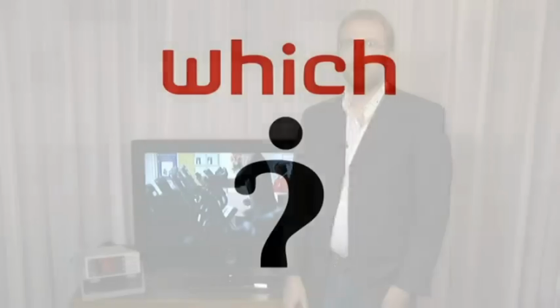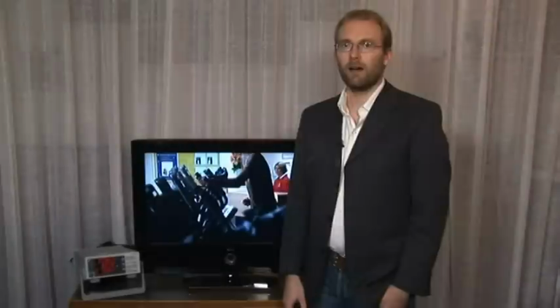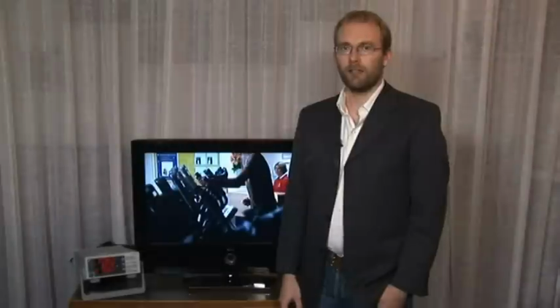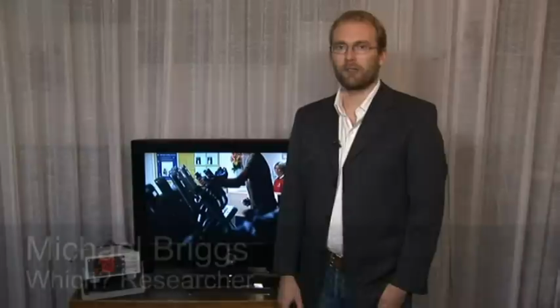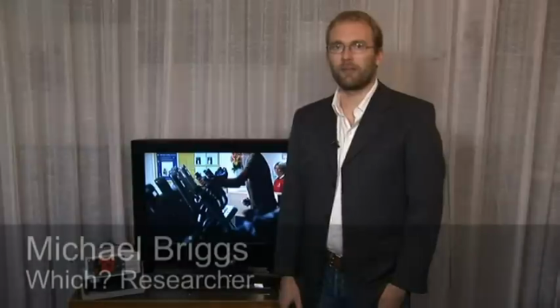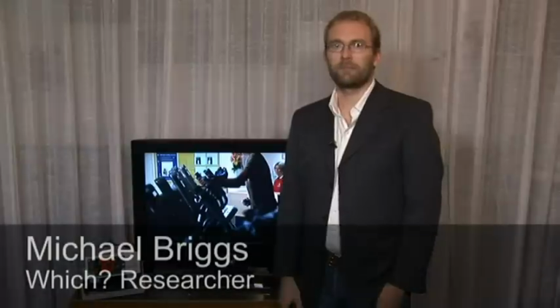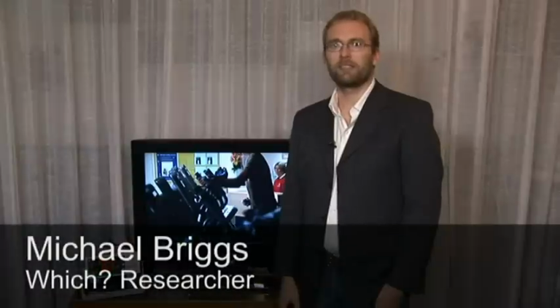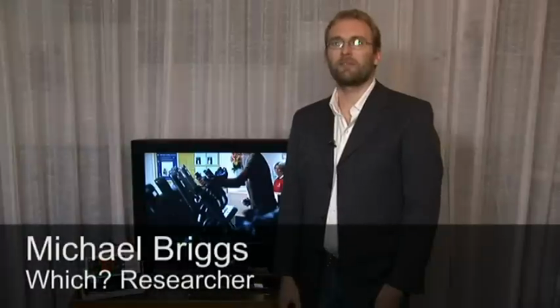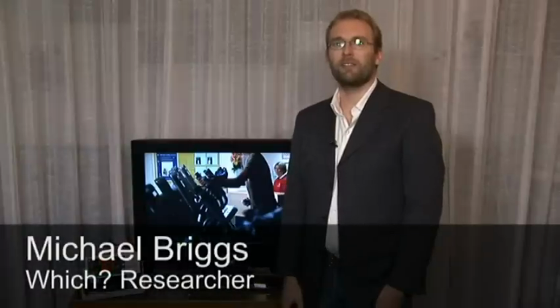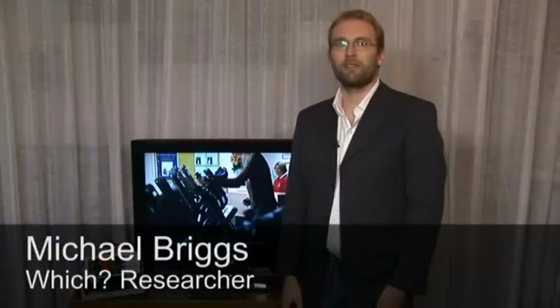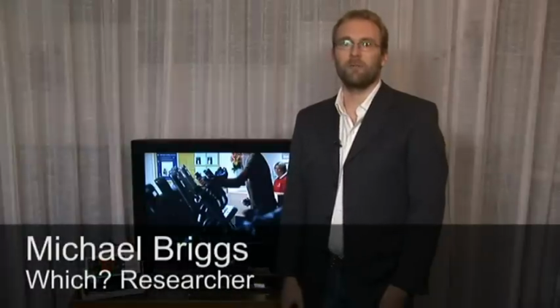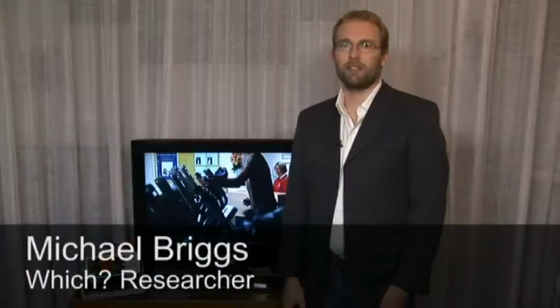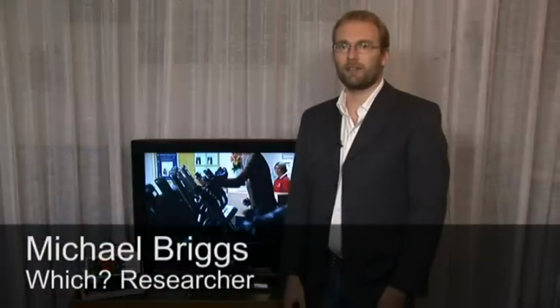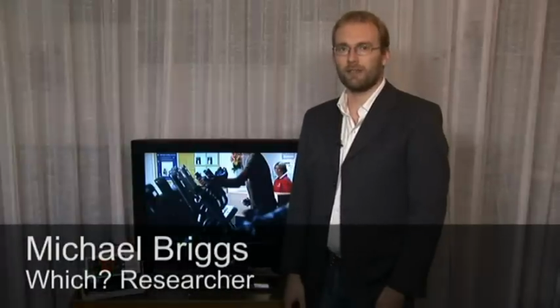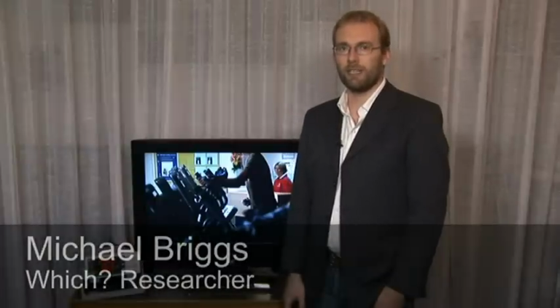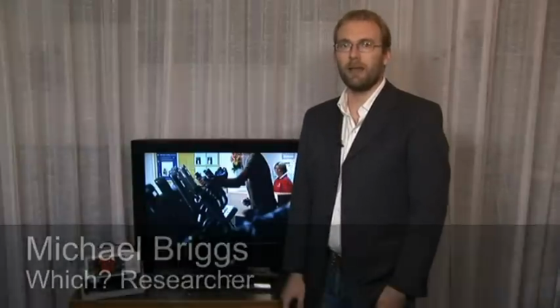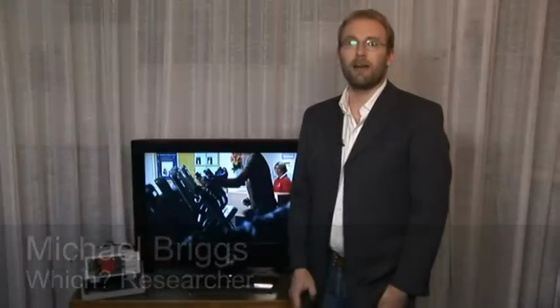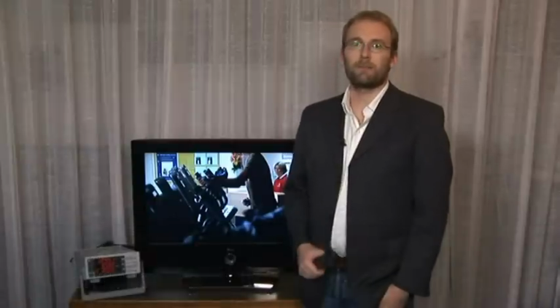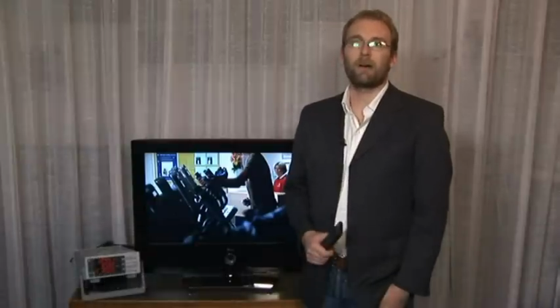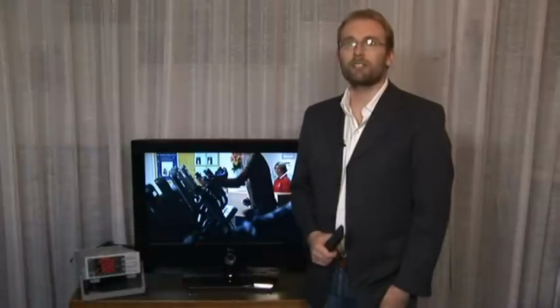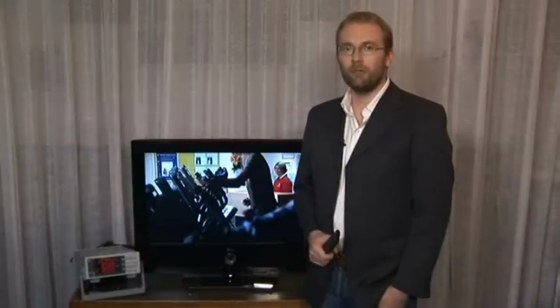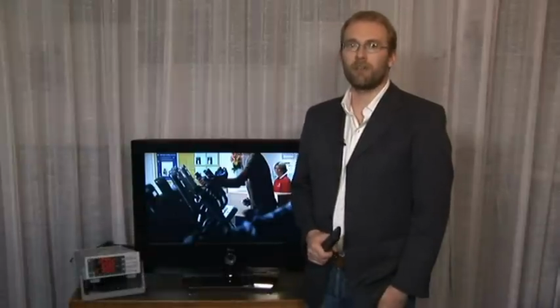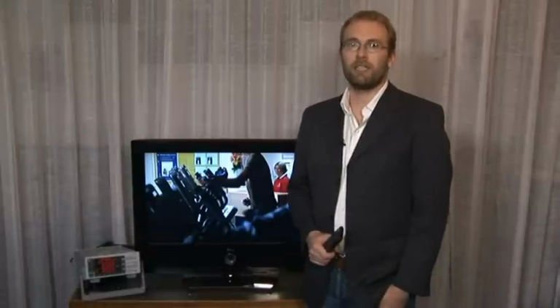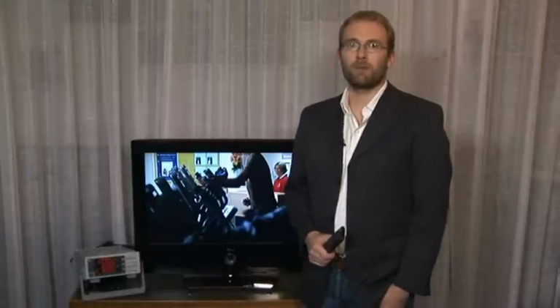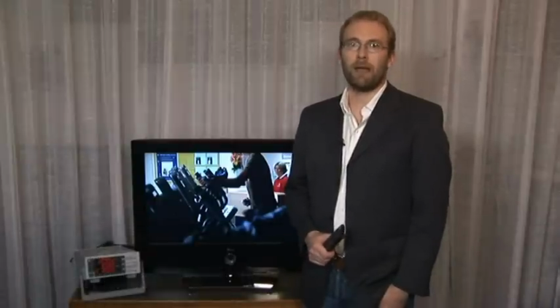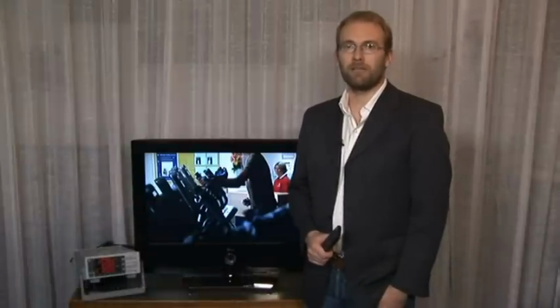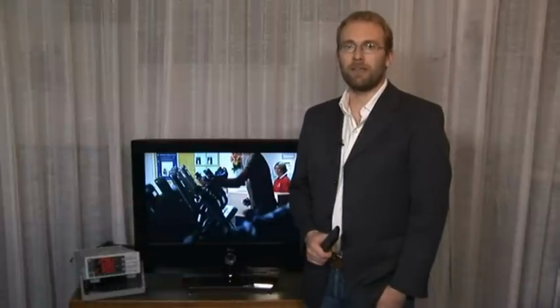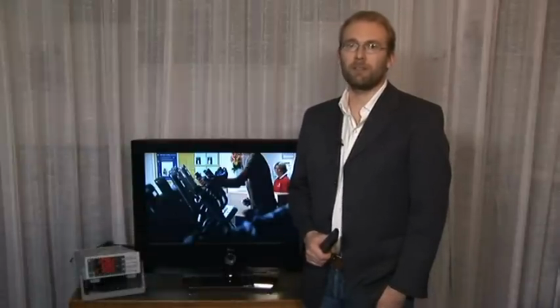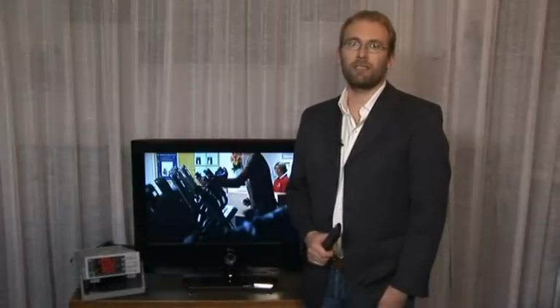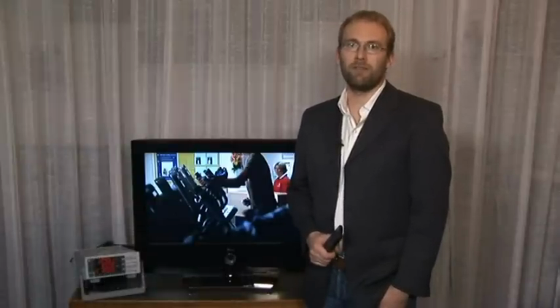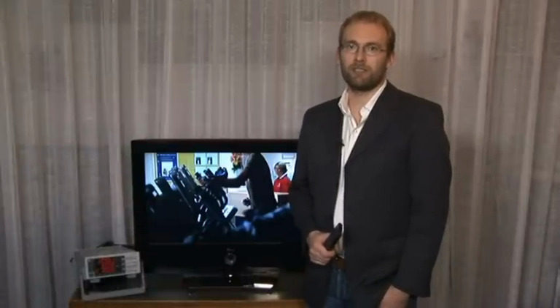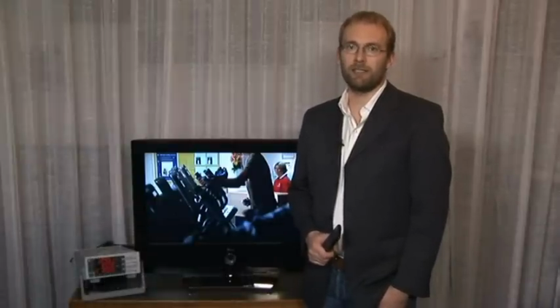Hi, I'm Michael Briggs, Principal Researcher in the Which Electronics team, and this is part two of our tips on power saving with your television settings.